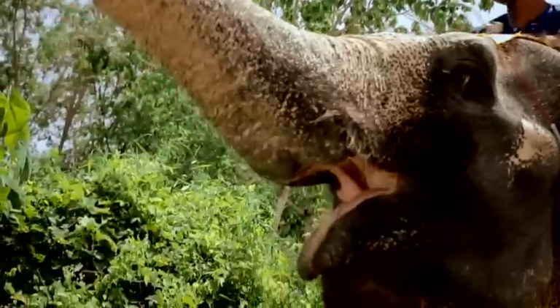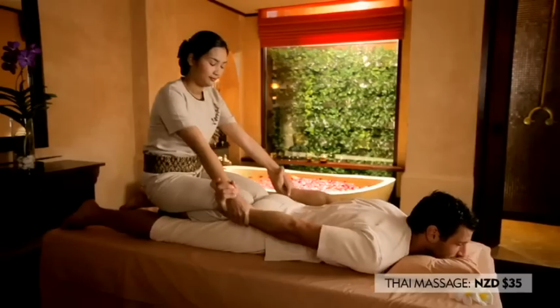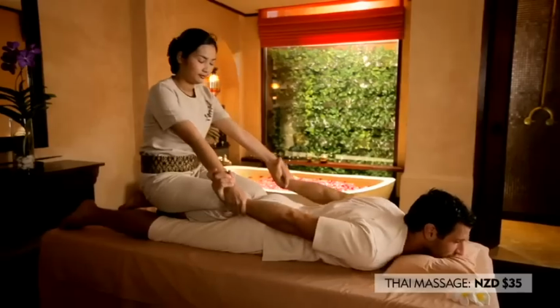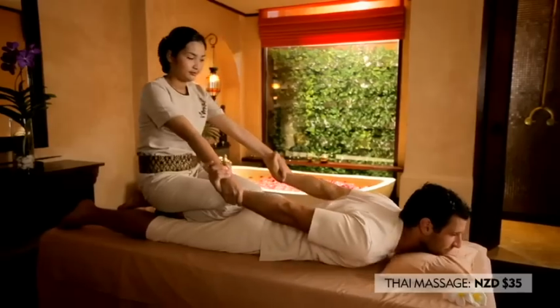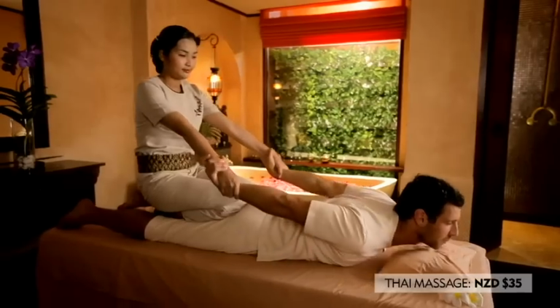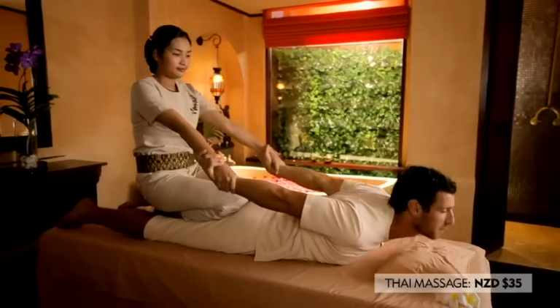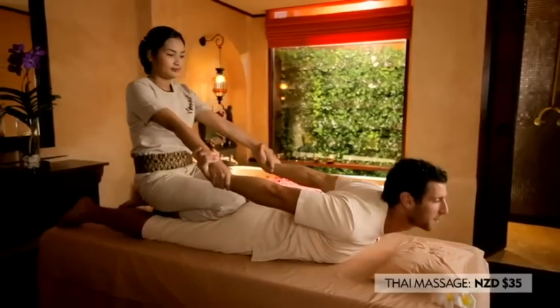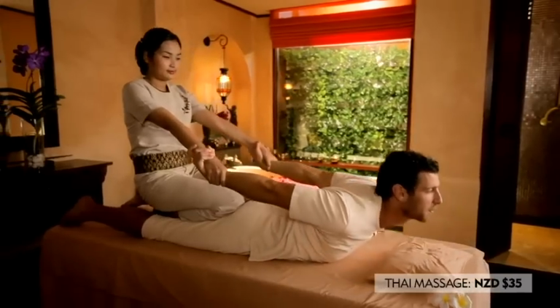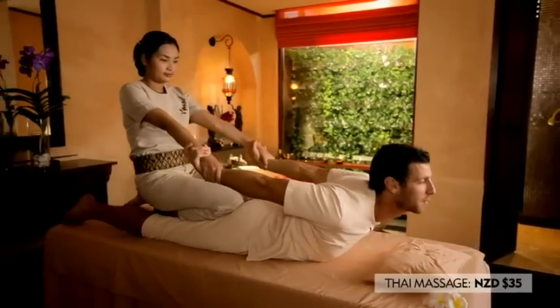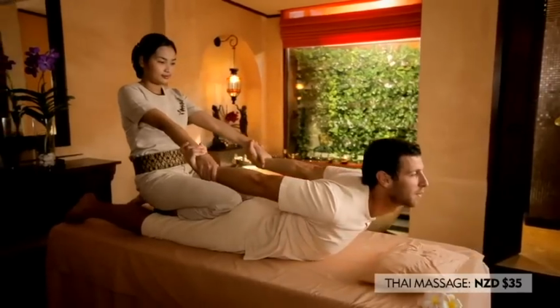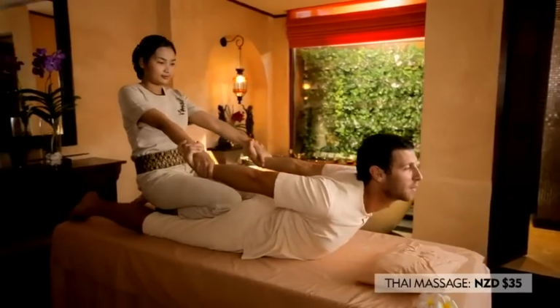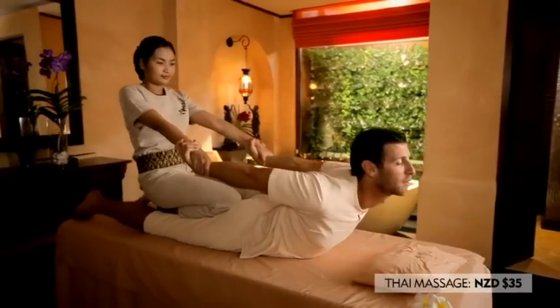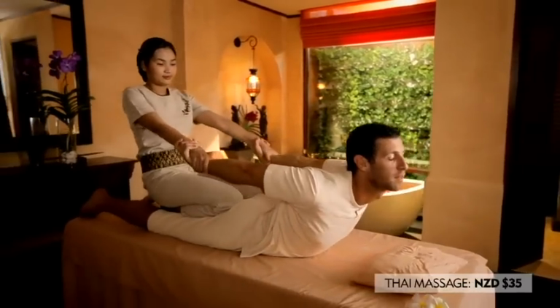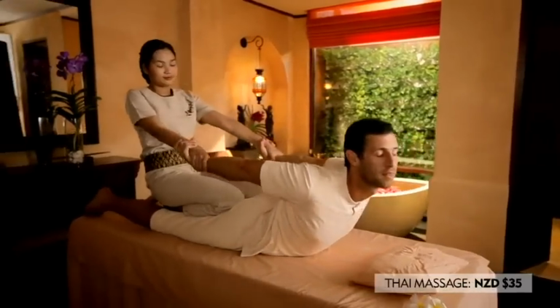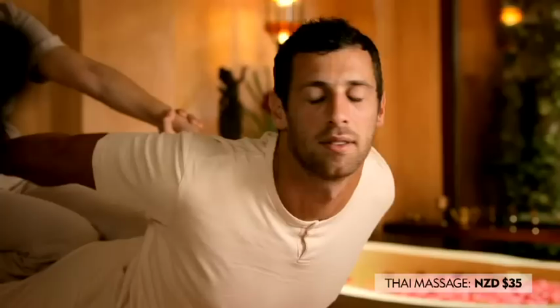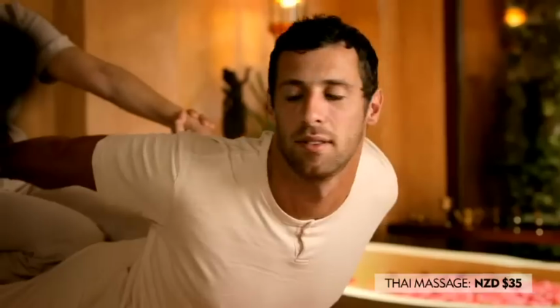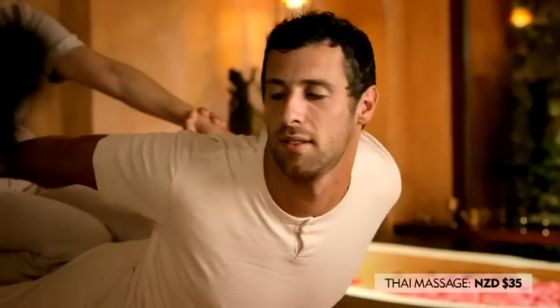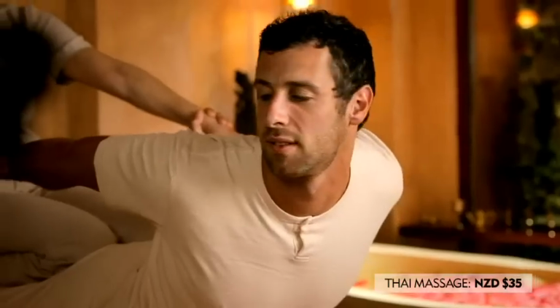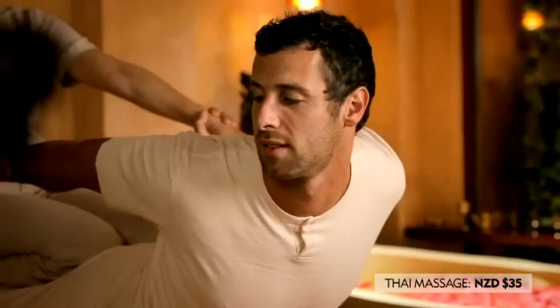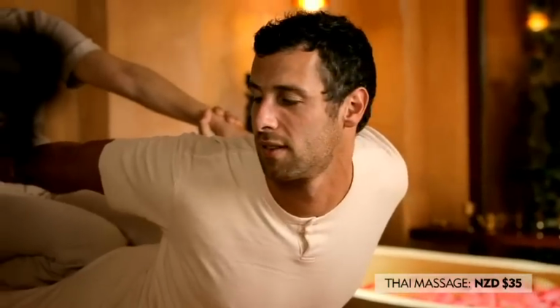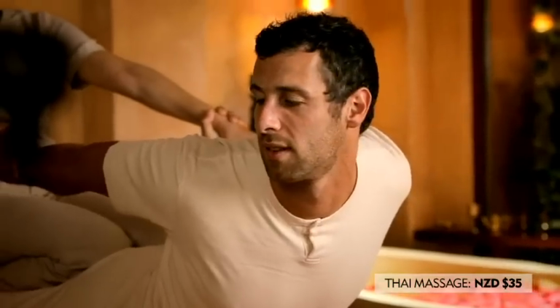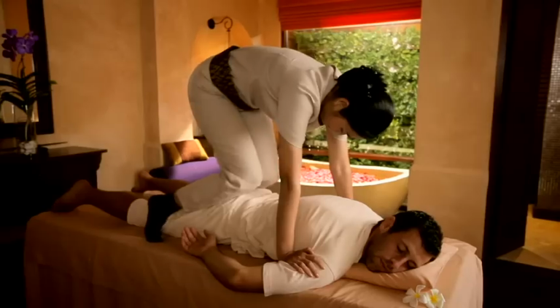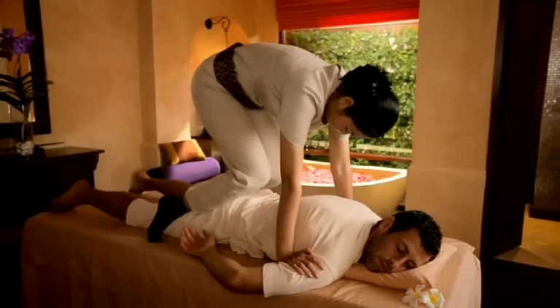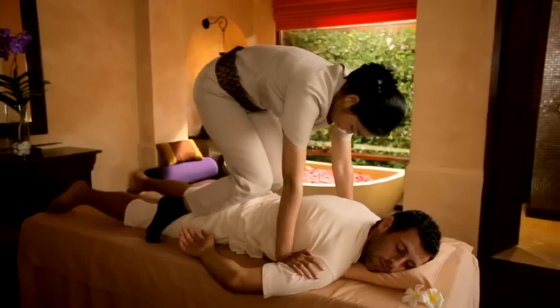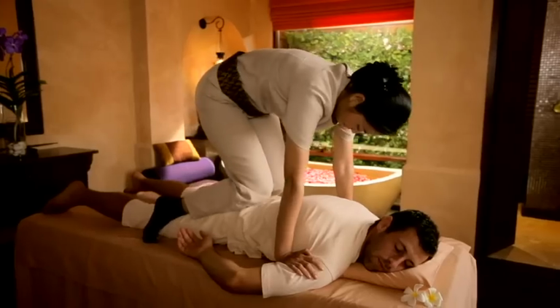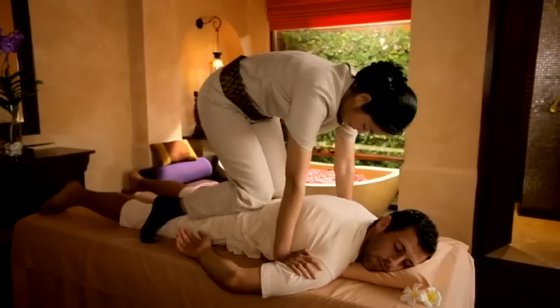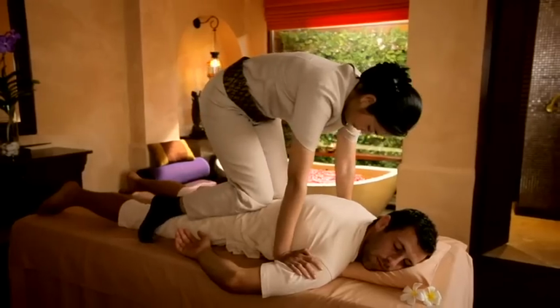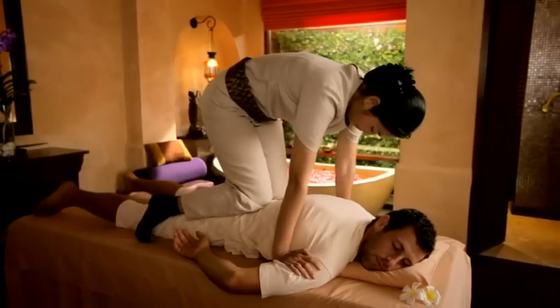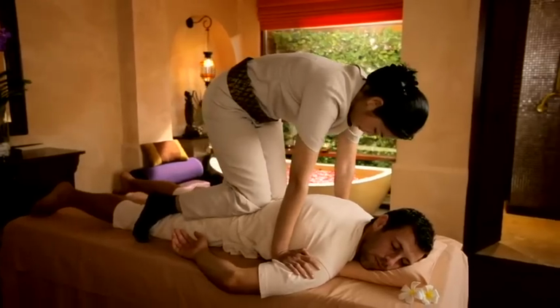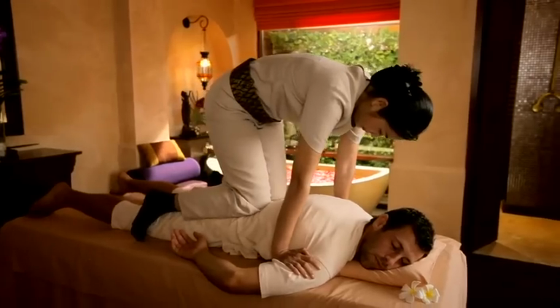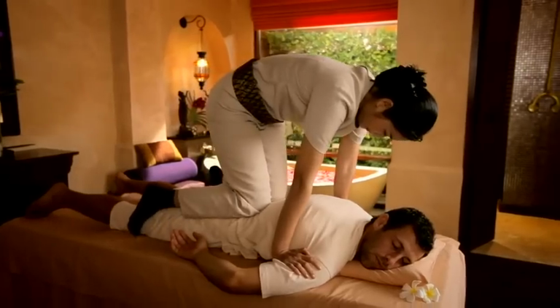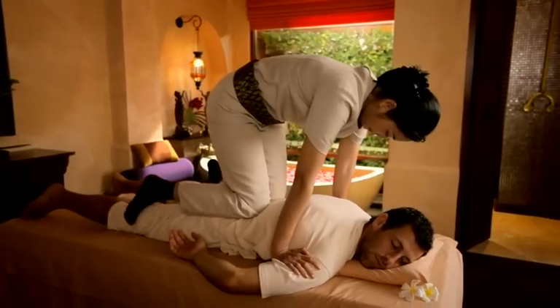Not far from Patong Beach, I find Bura Sari Spa, perfect for an authentic Thai massage.